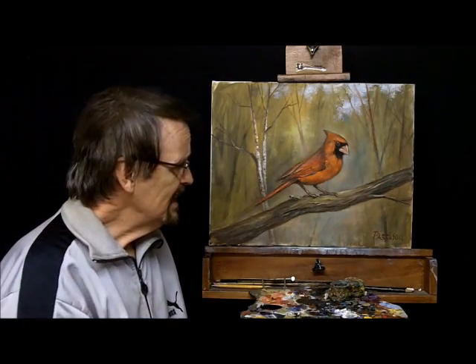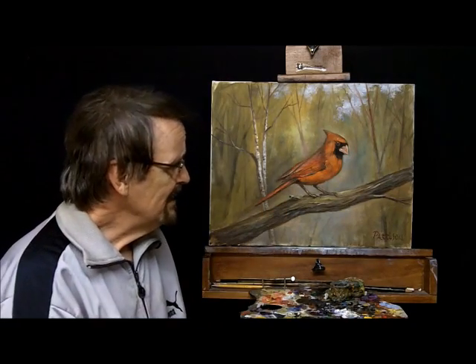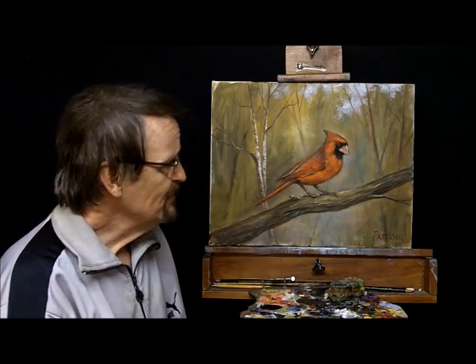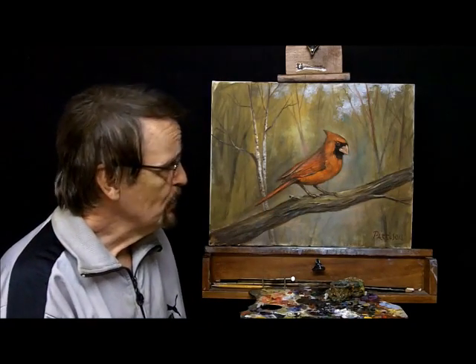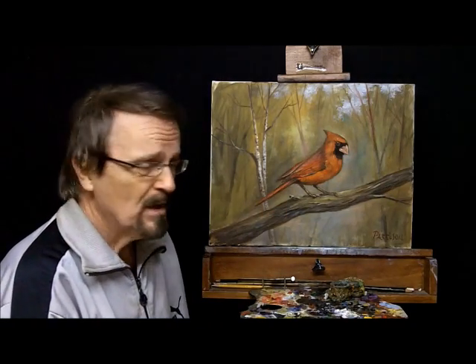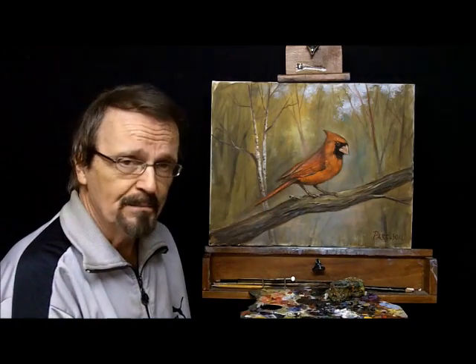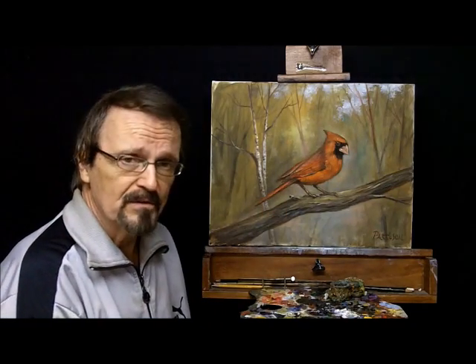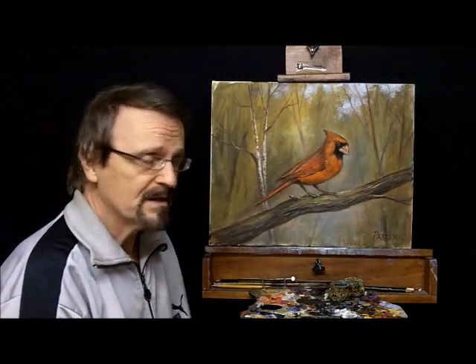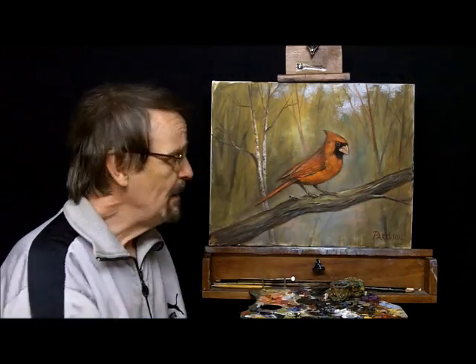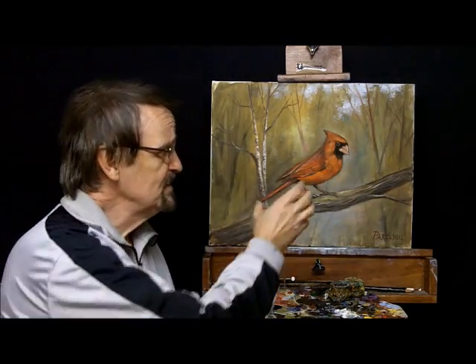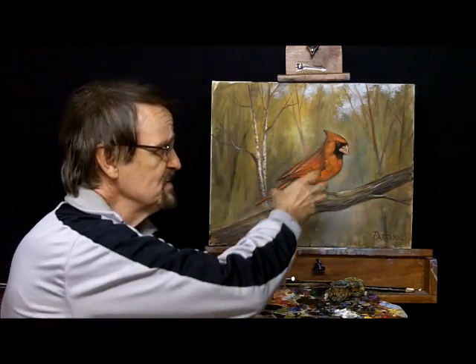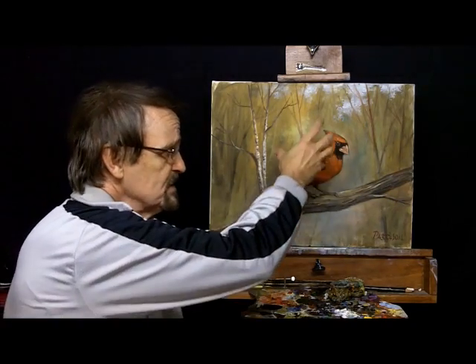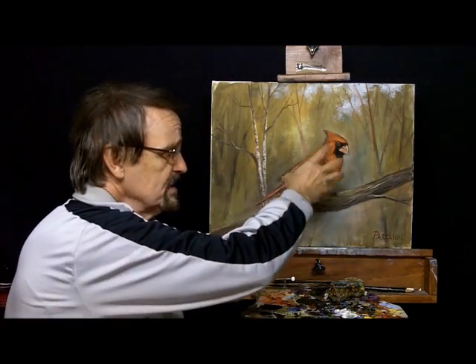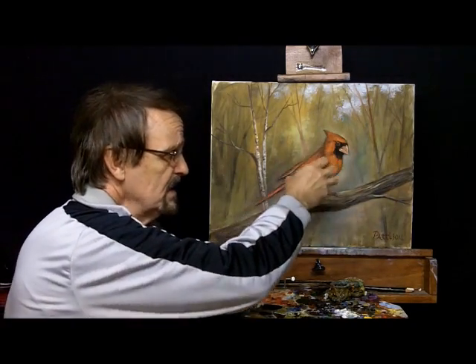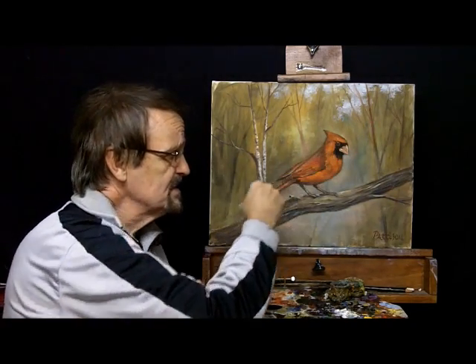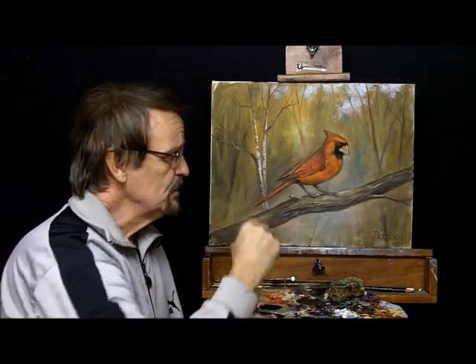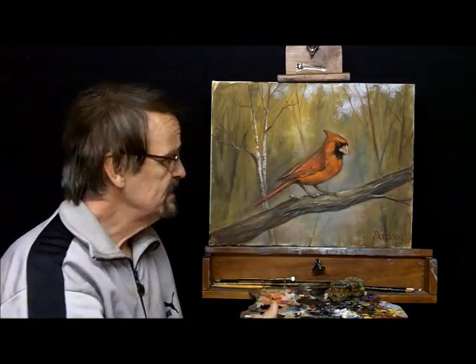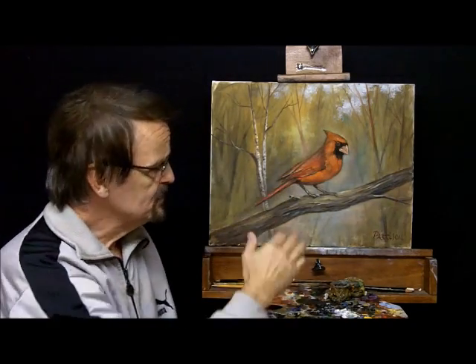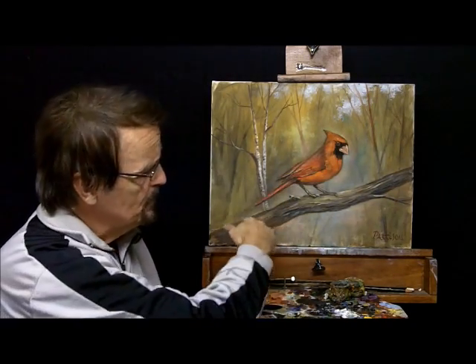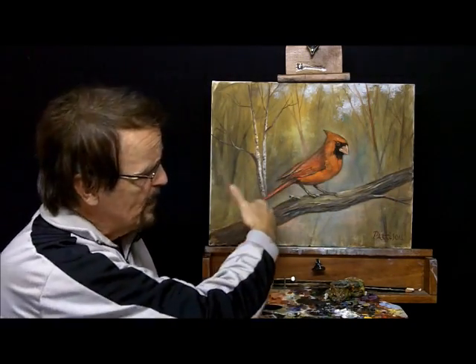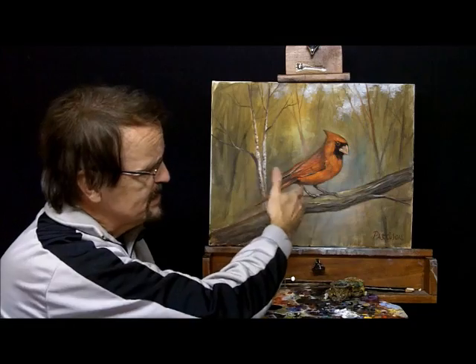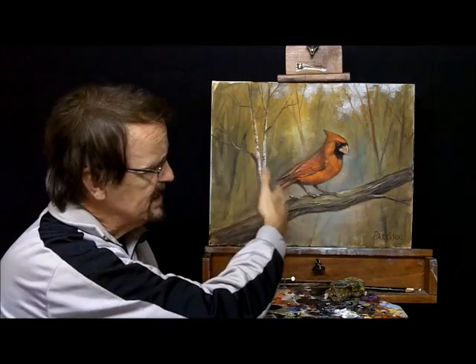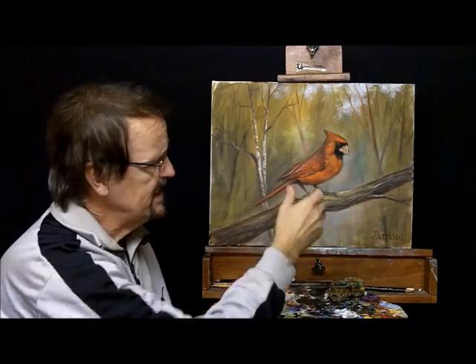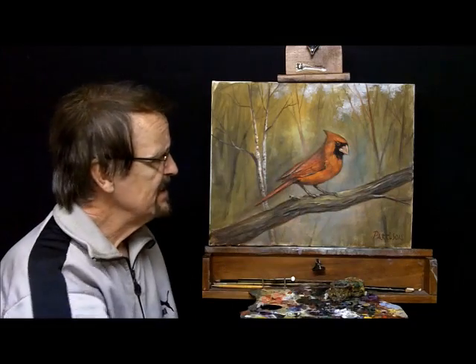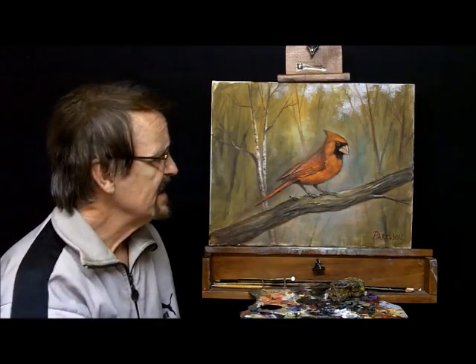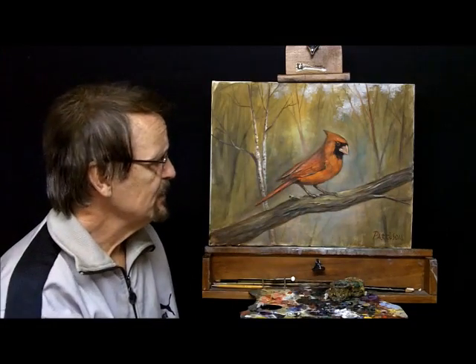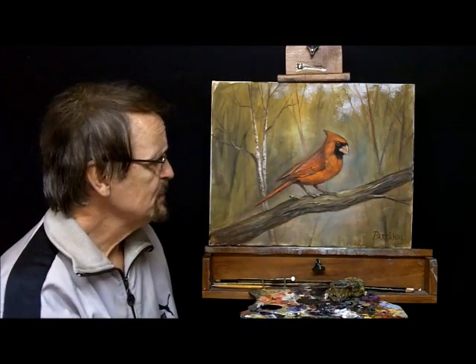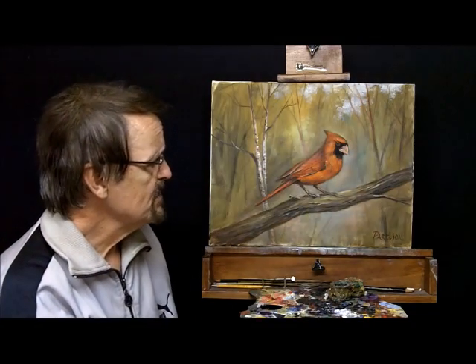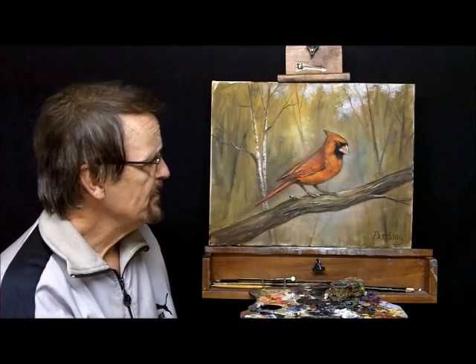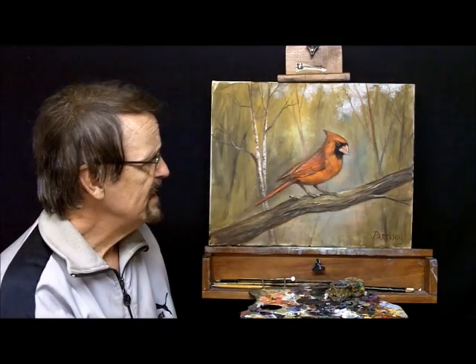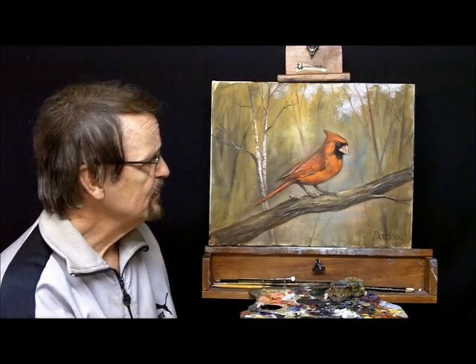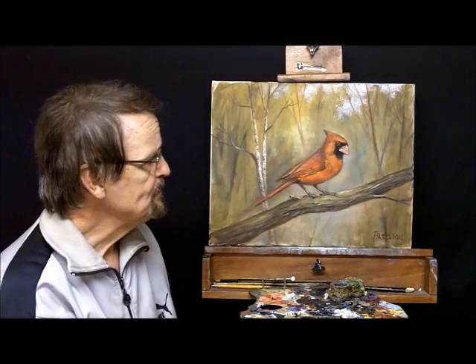I have the bird right in the middle of the composition, which I don't like. But the tree branch is kind of neat — I think I can do something with that.